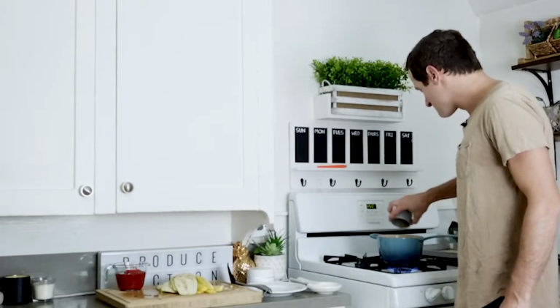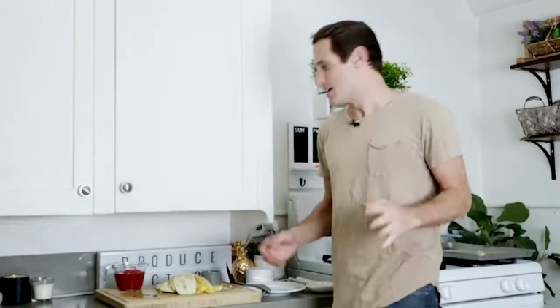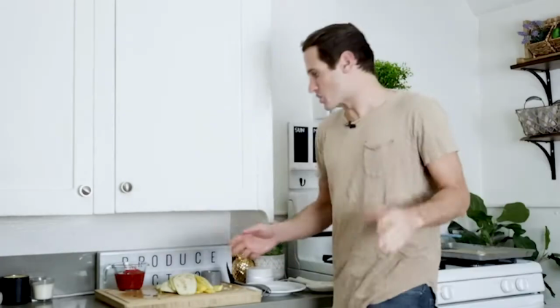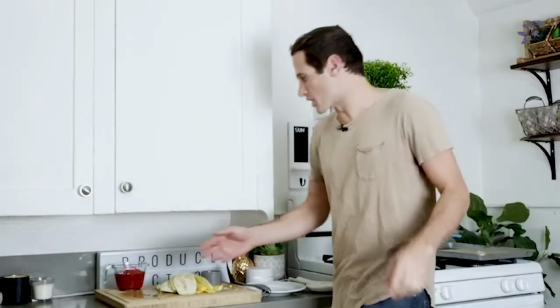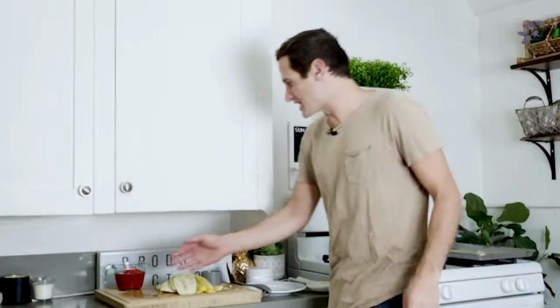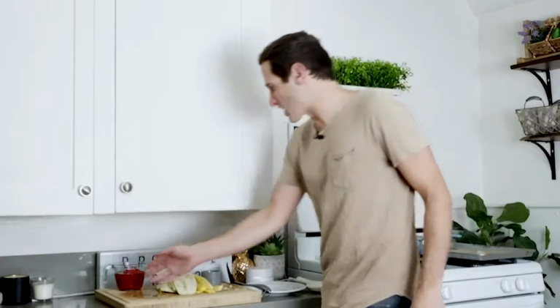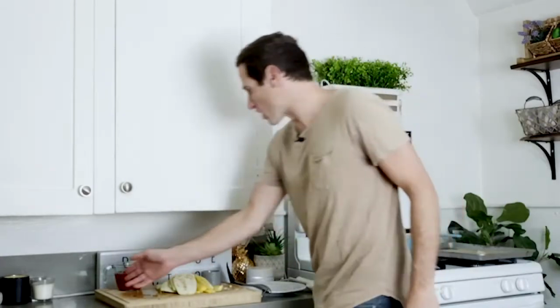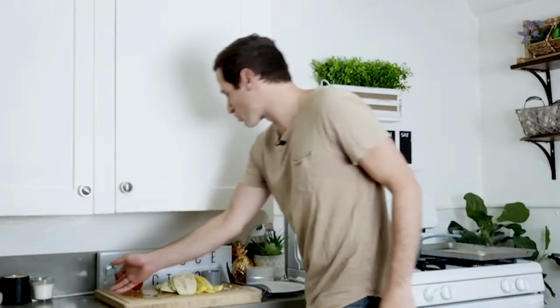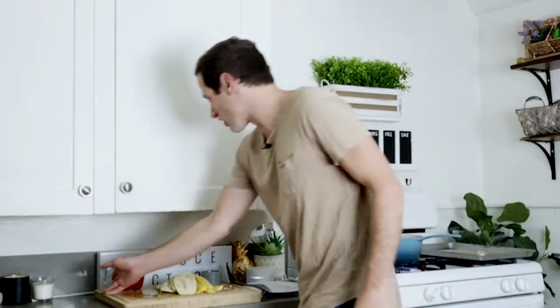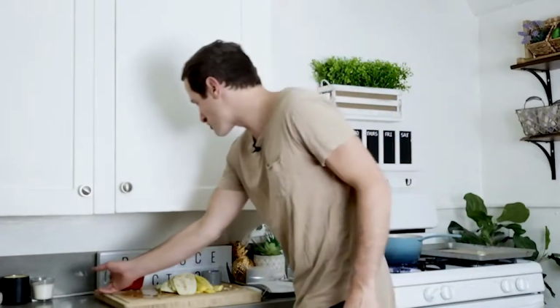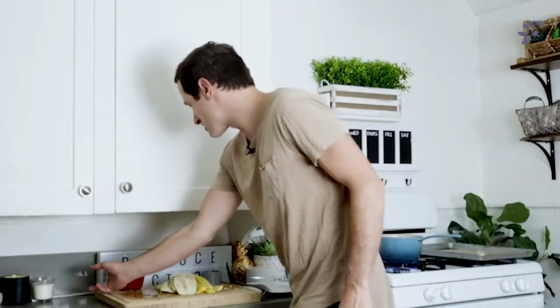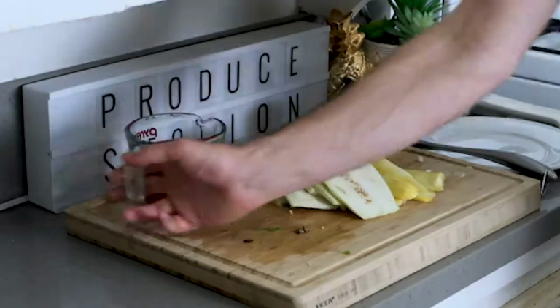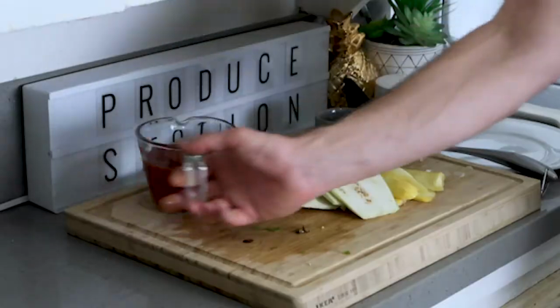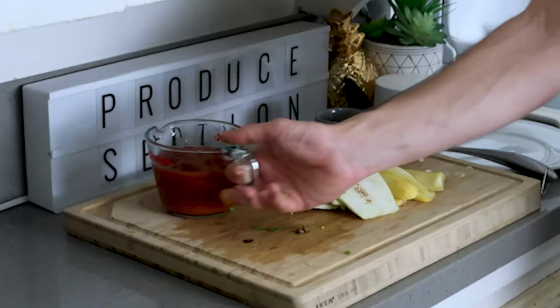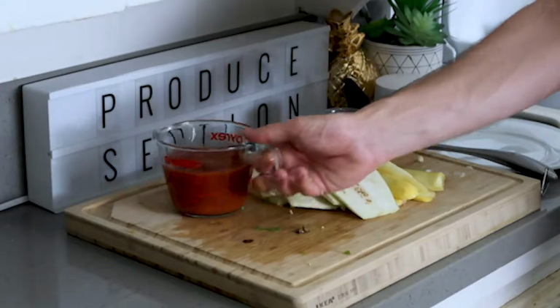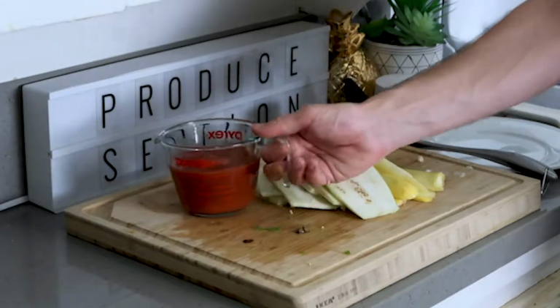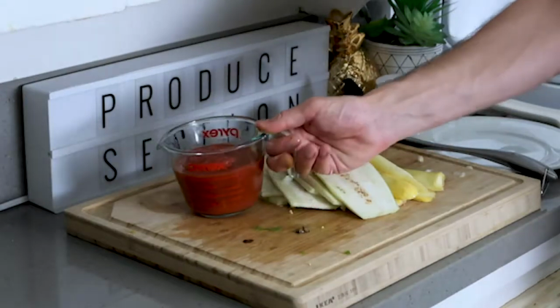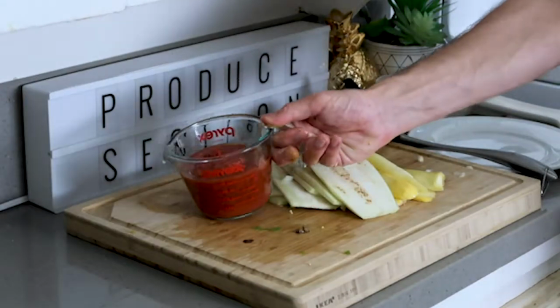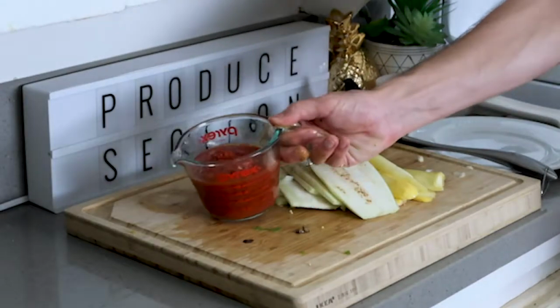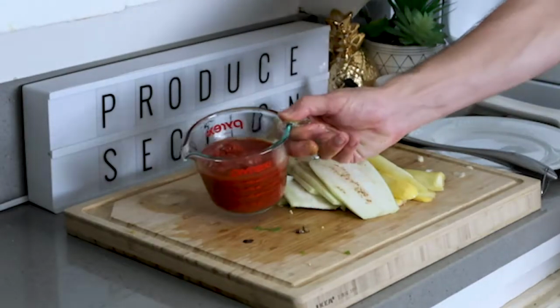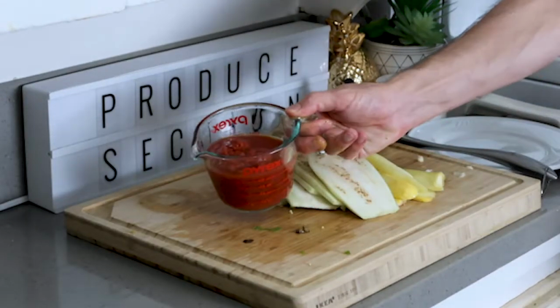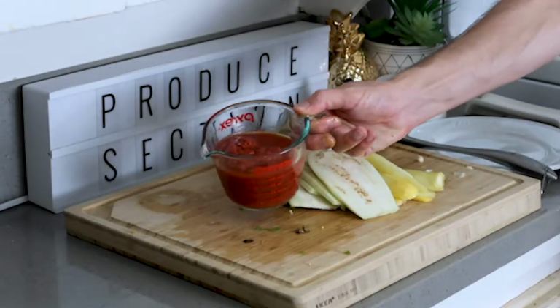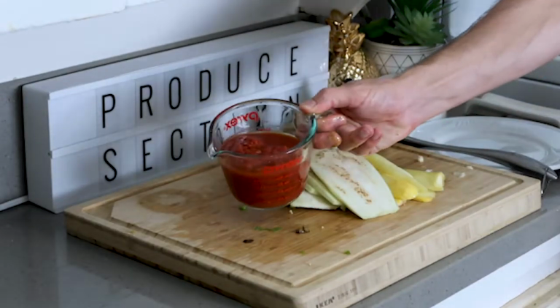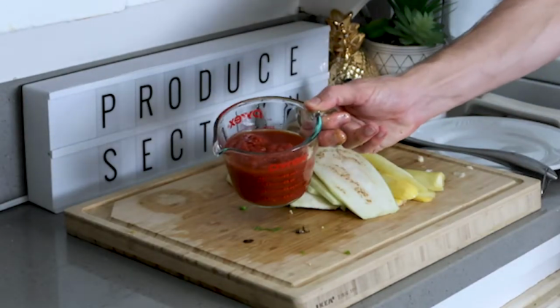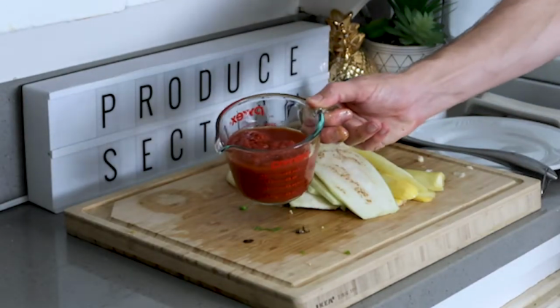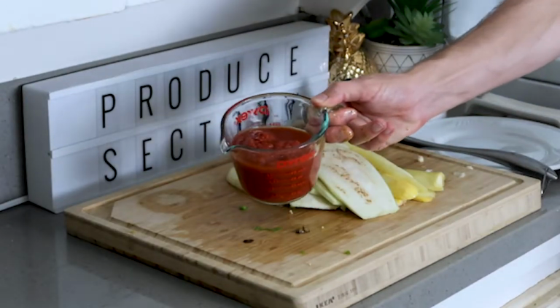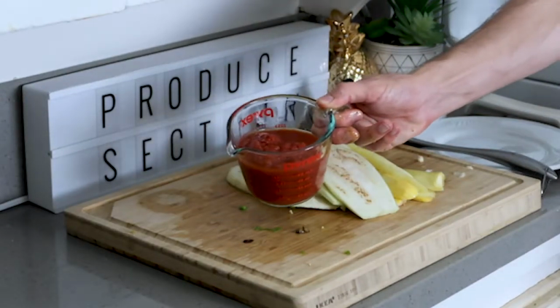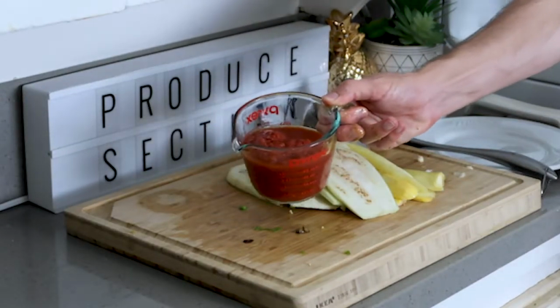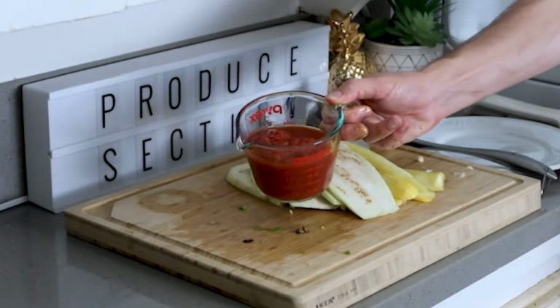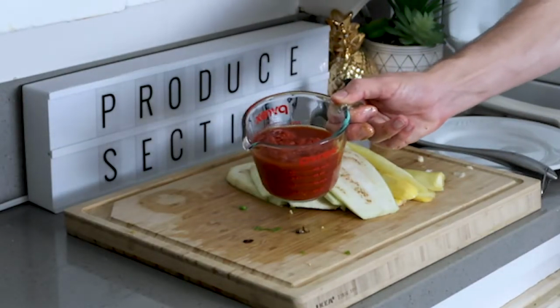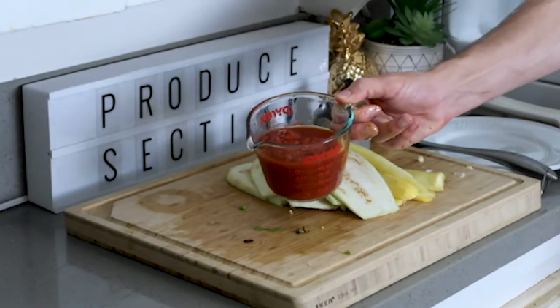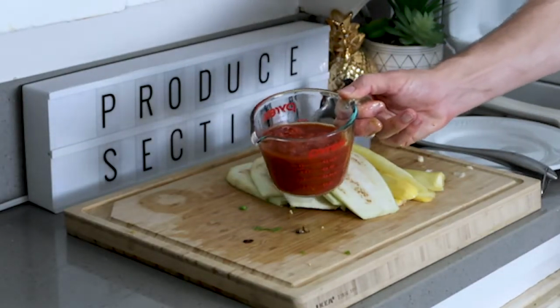We're going to take our crushed tomatoes and add them in the pot with our veggies.